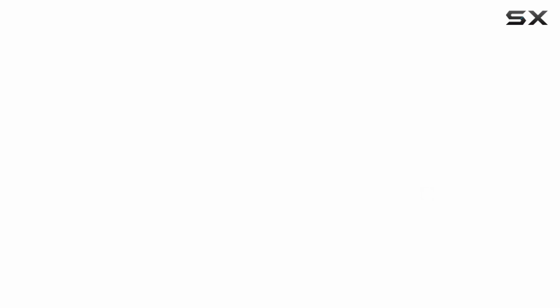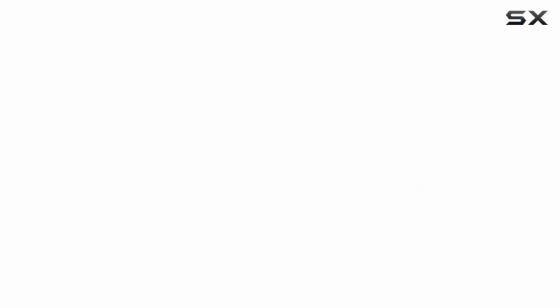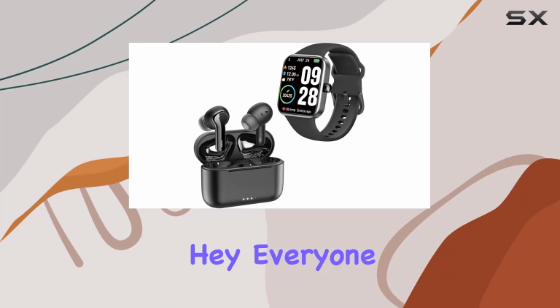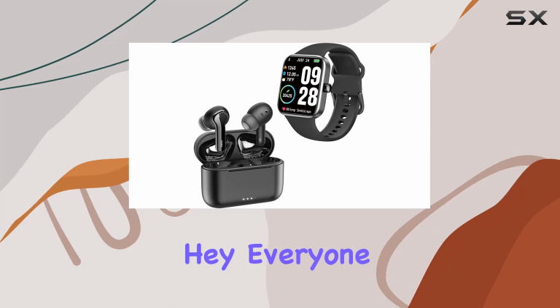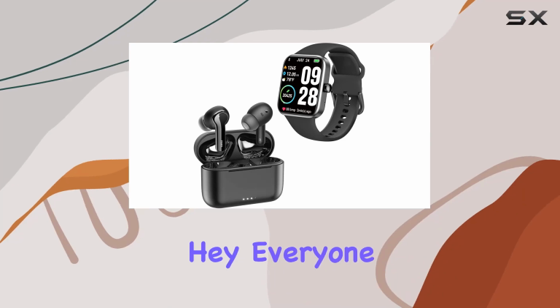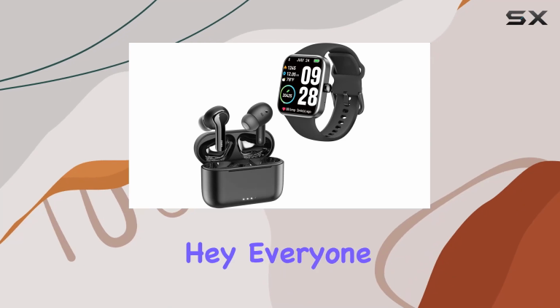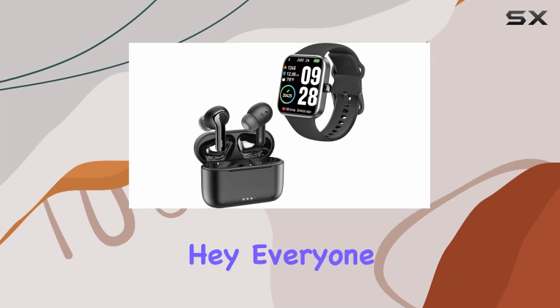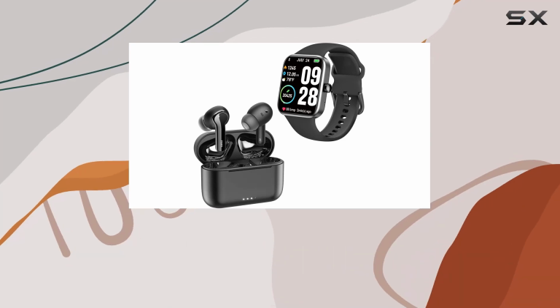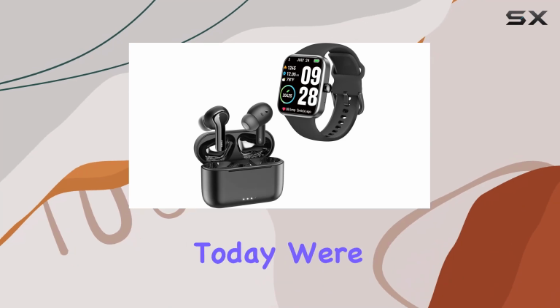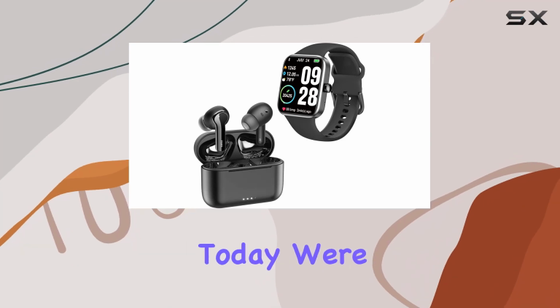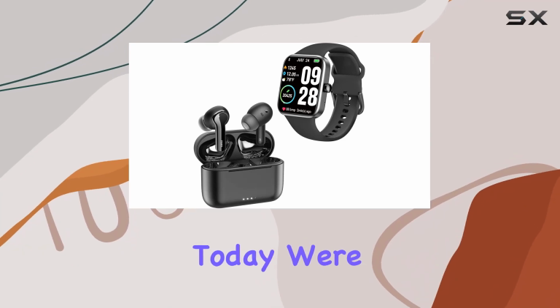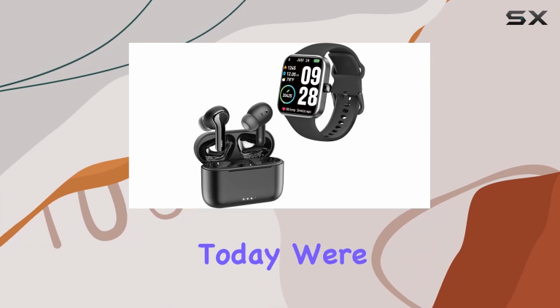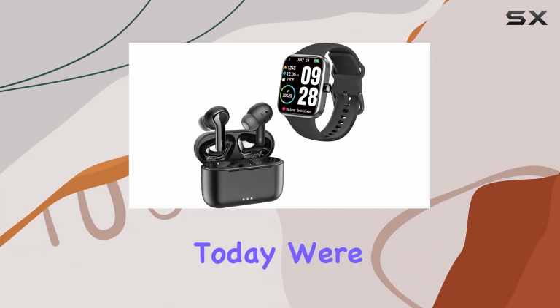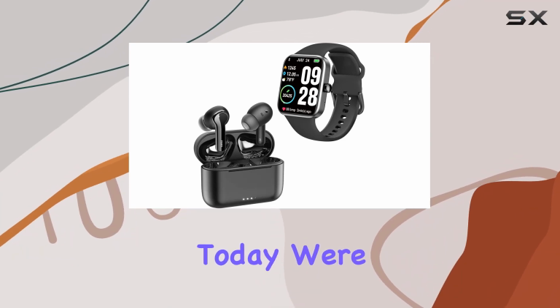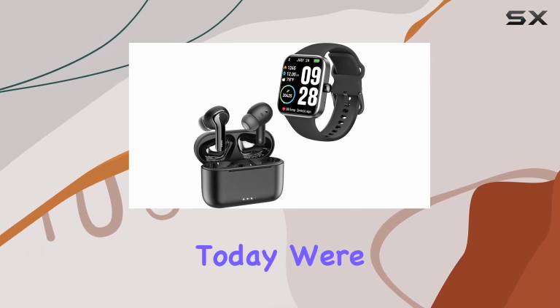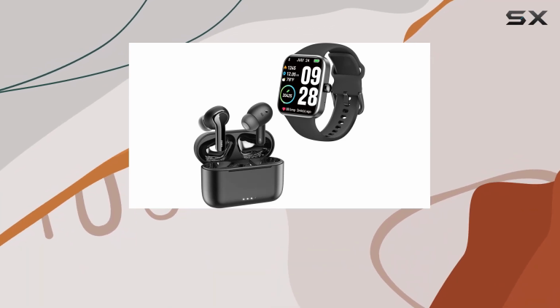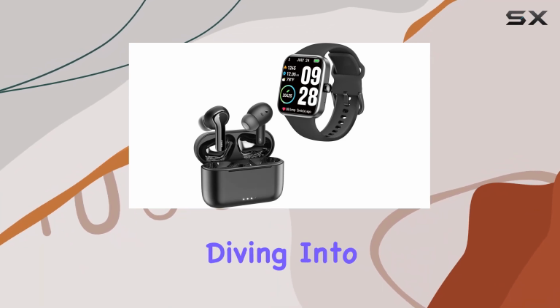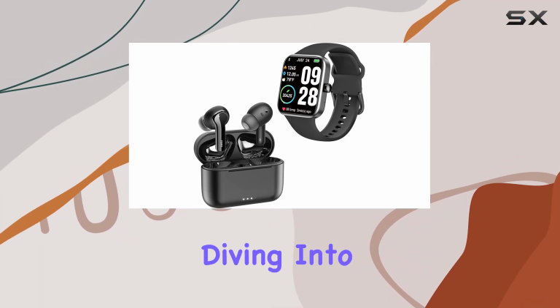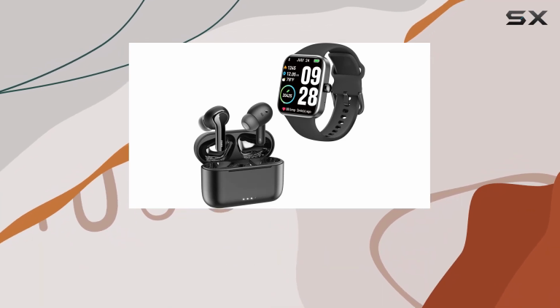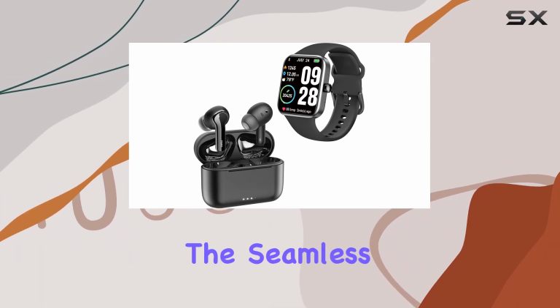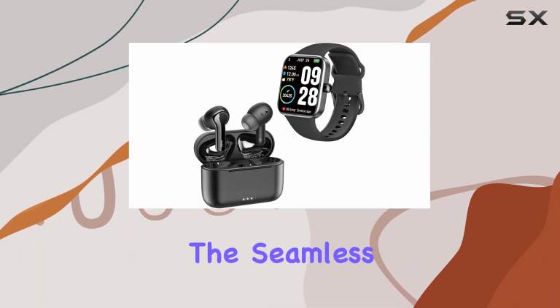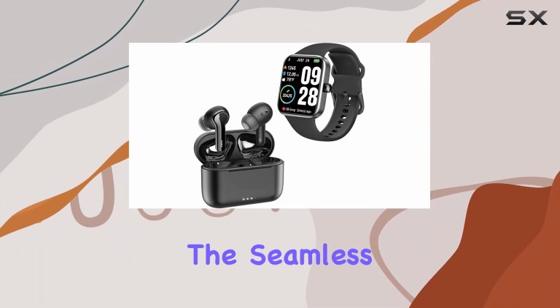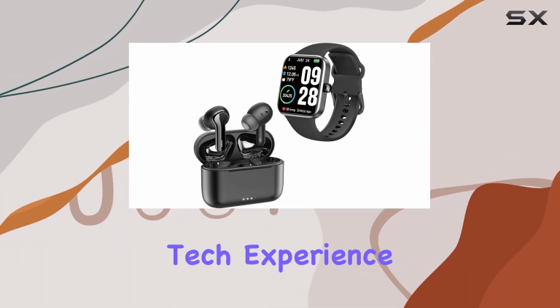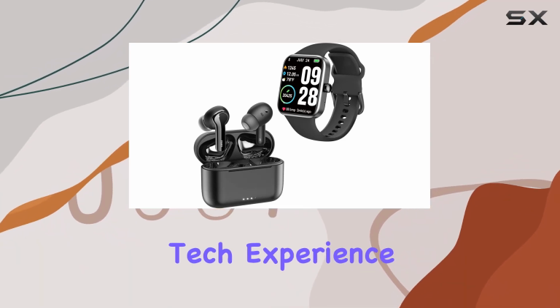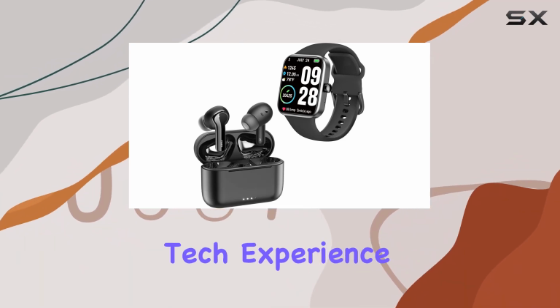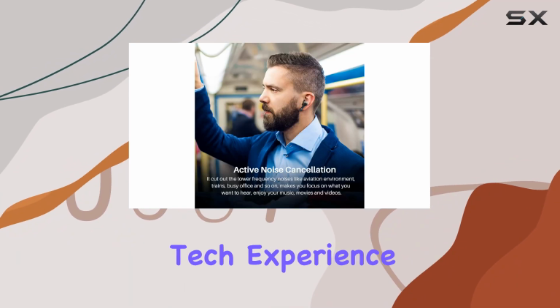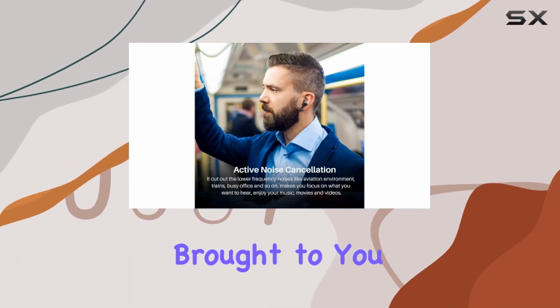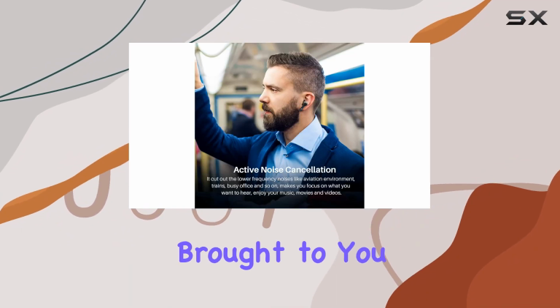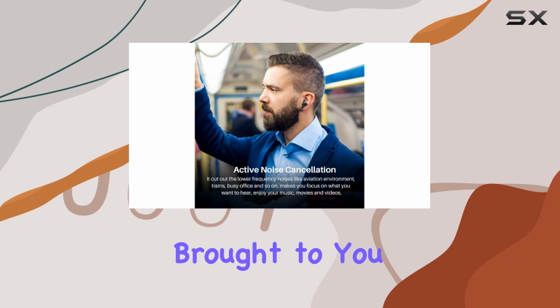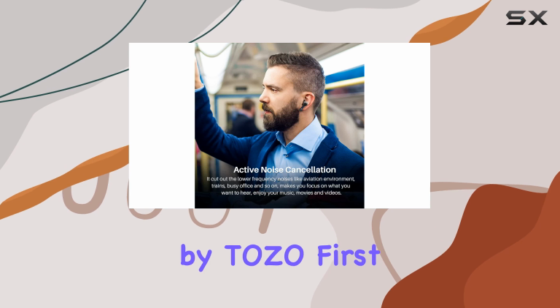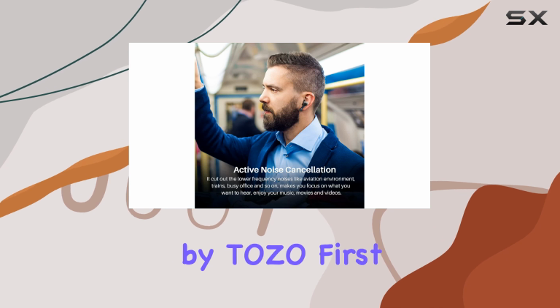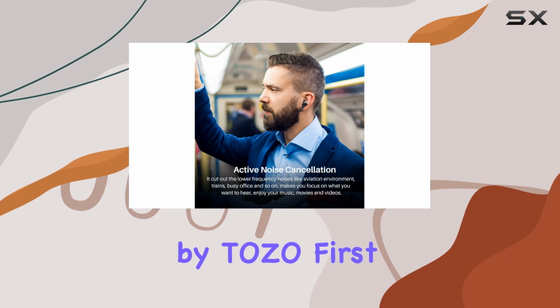Hey everyone! Today, we're diving into the seamless tech experience brought to you by Tozo.